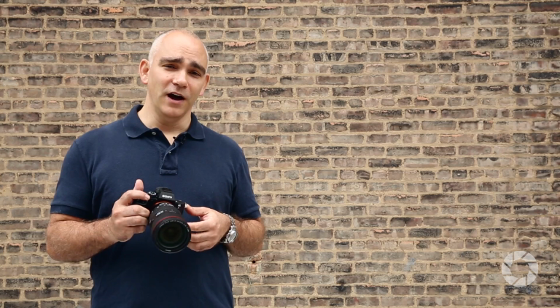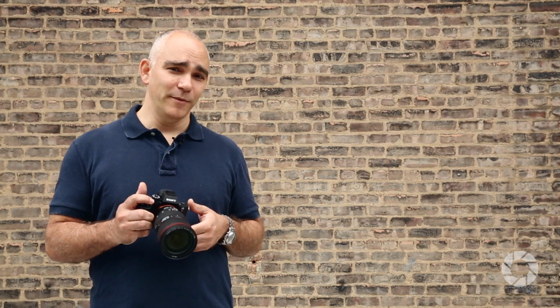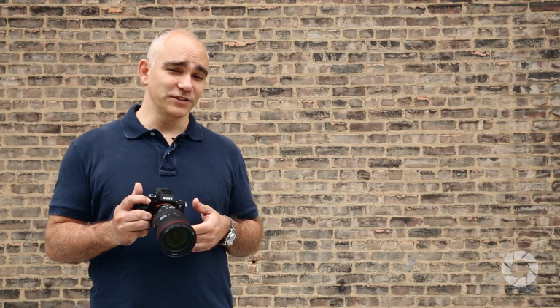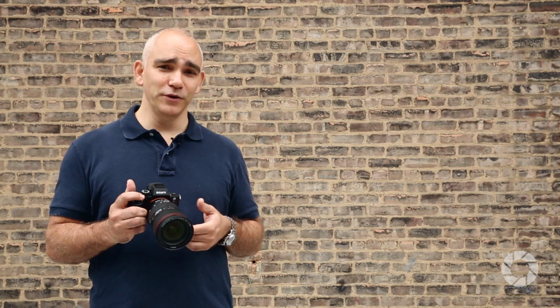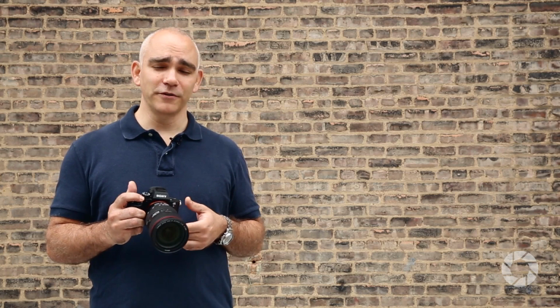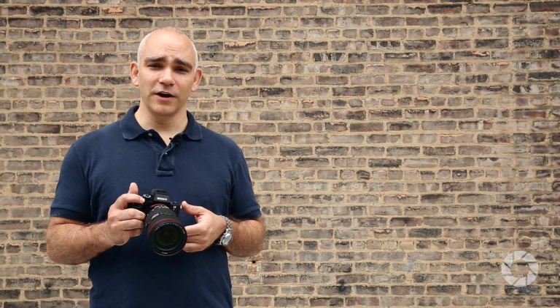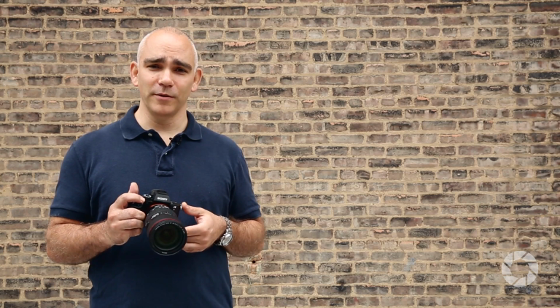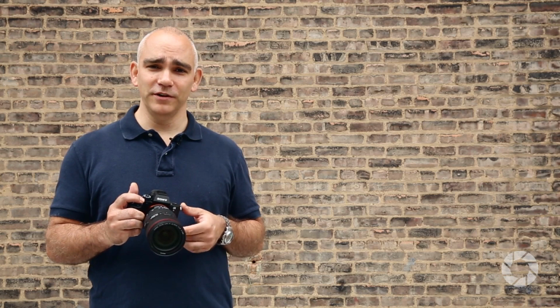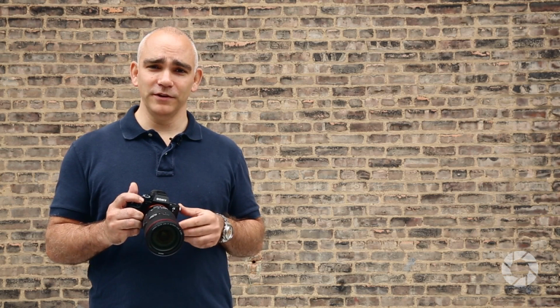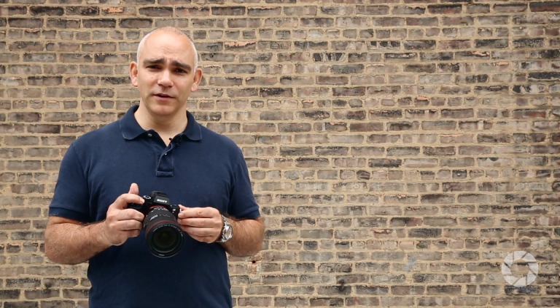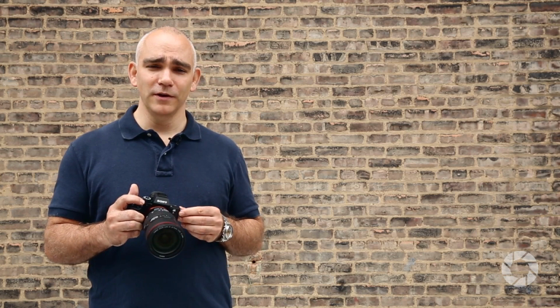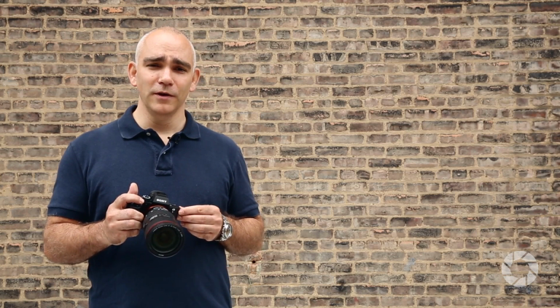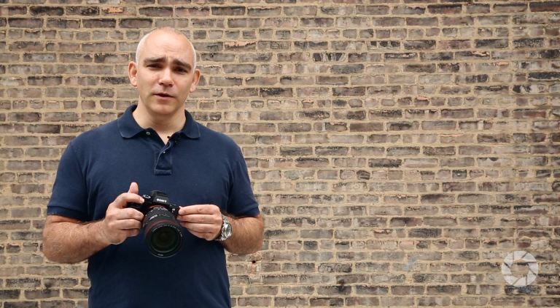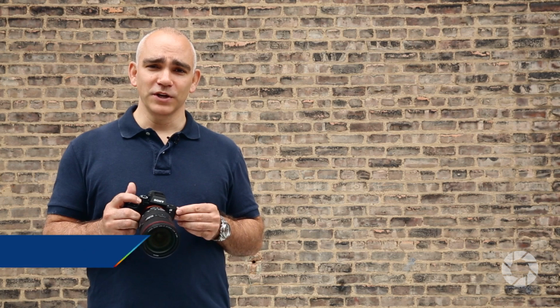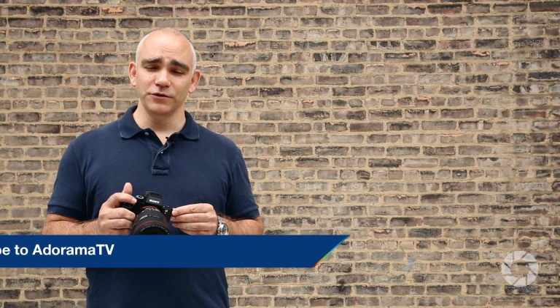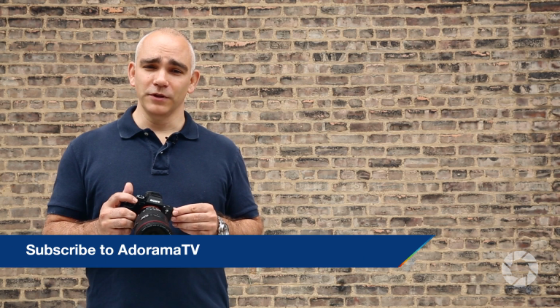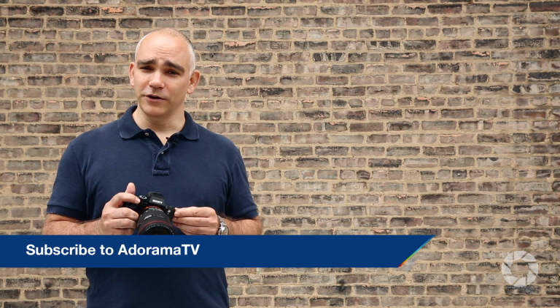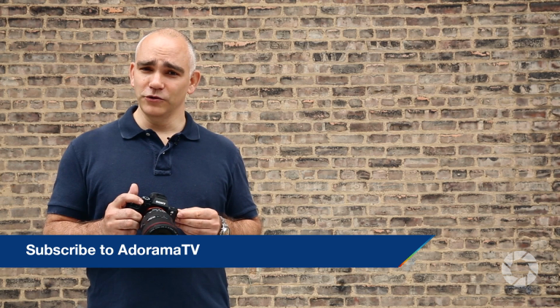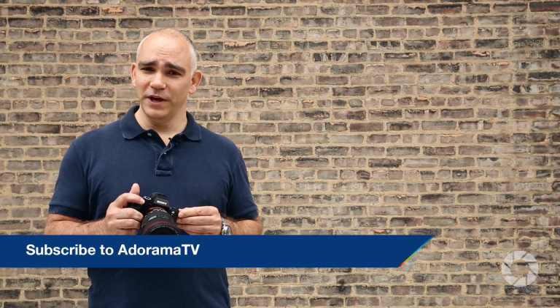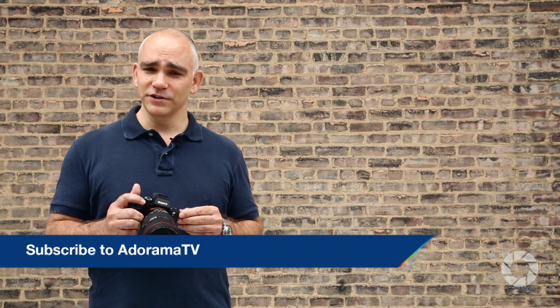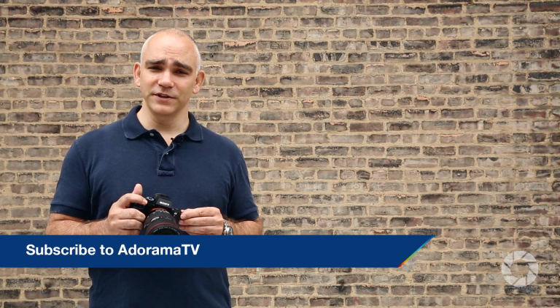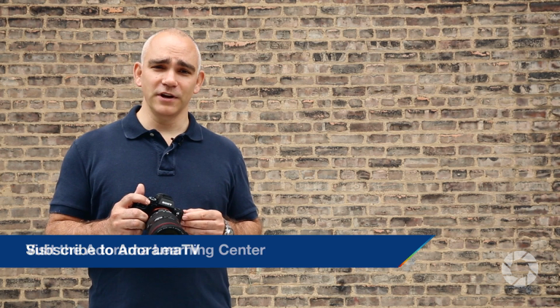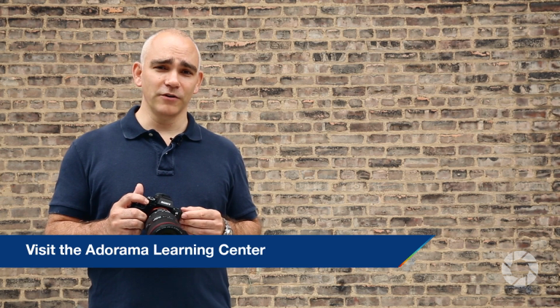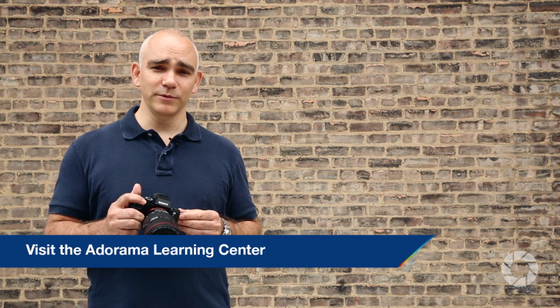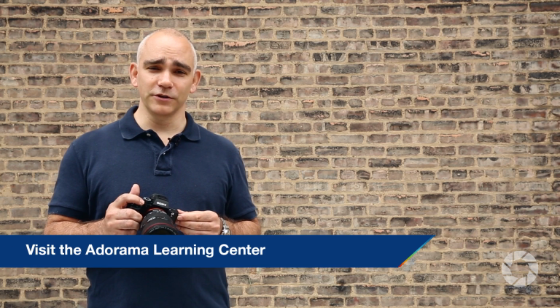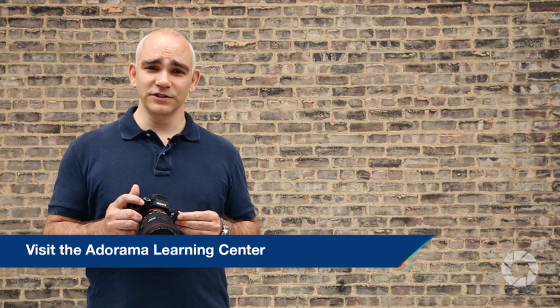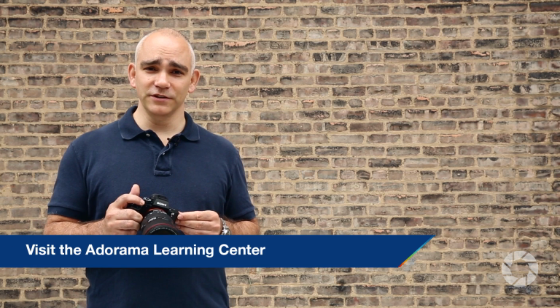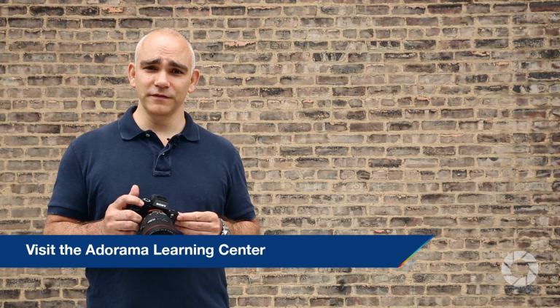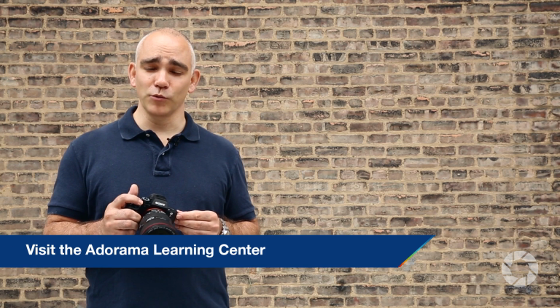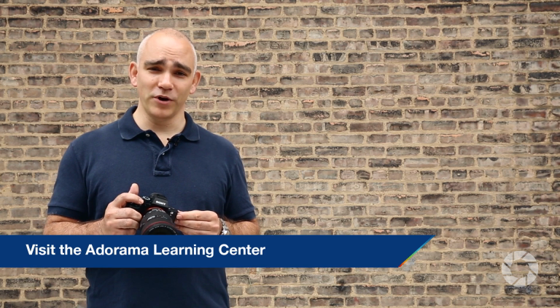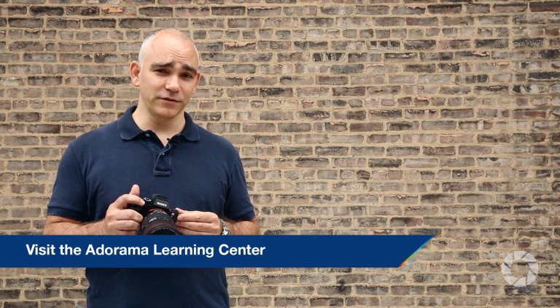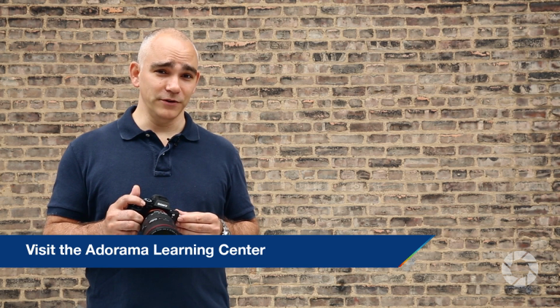I'm Alex DePue for AdoramaTV. Make sure you like our YouTube page and visit Adorama's Learning Center for more product reviews.